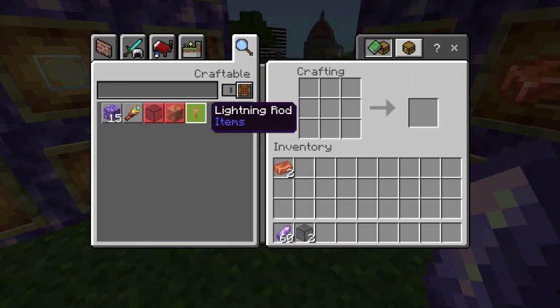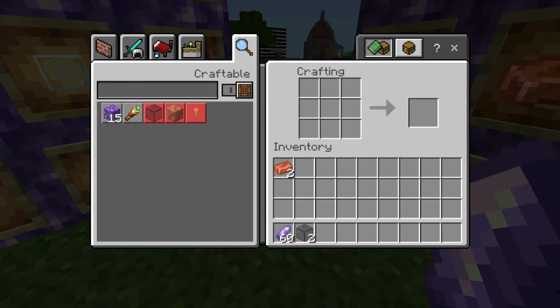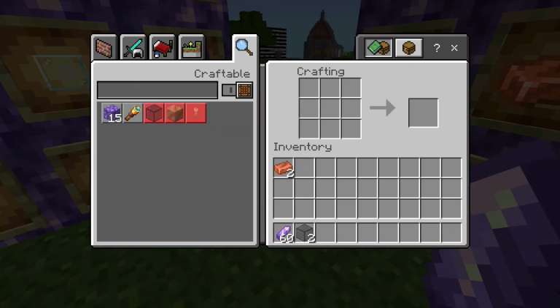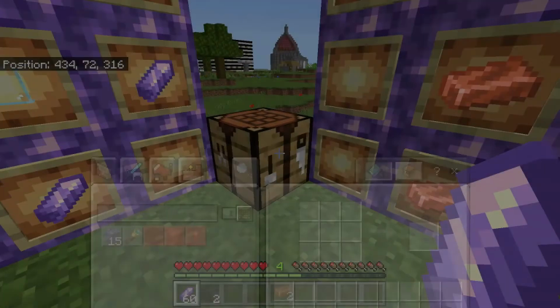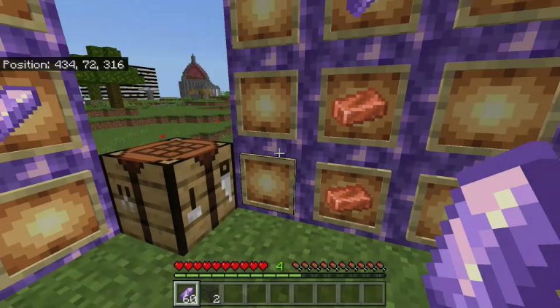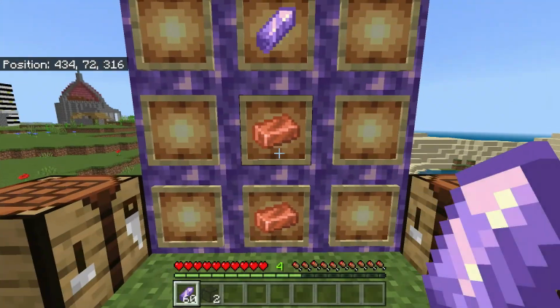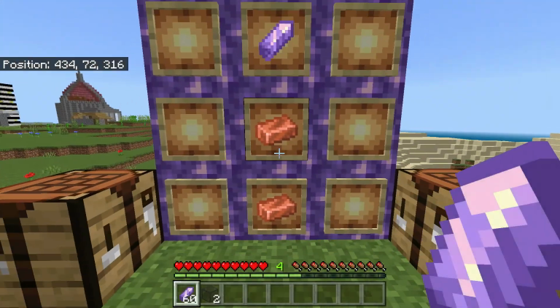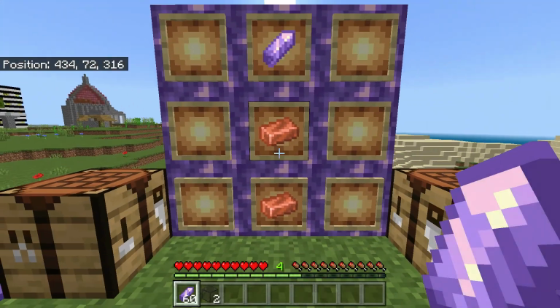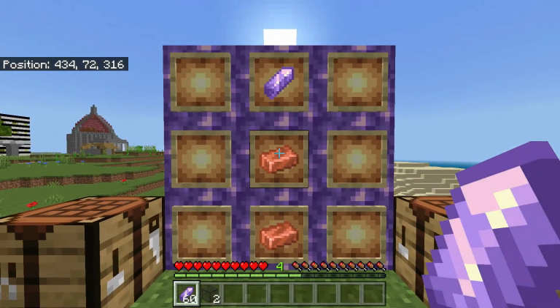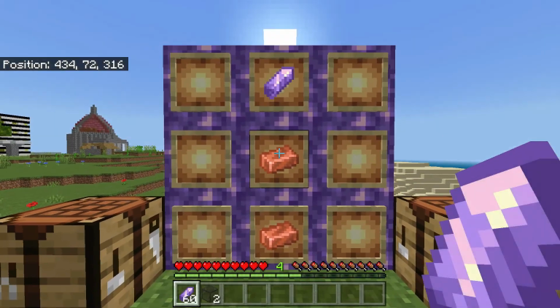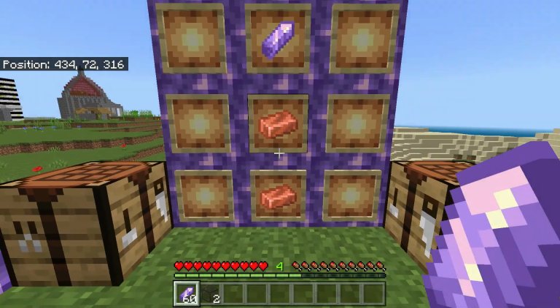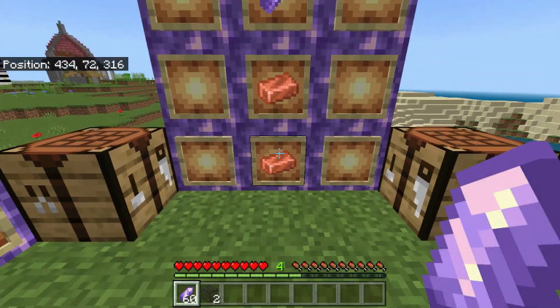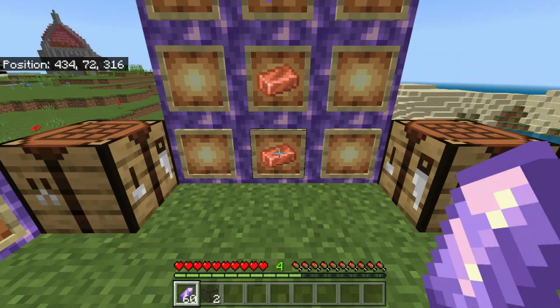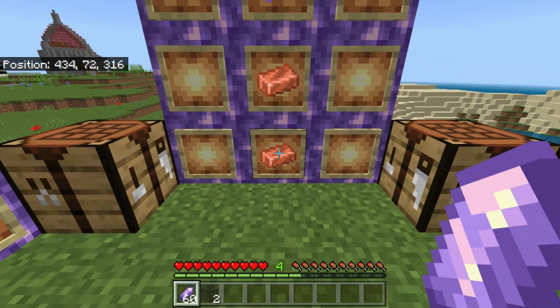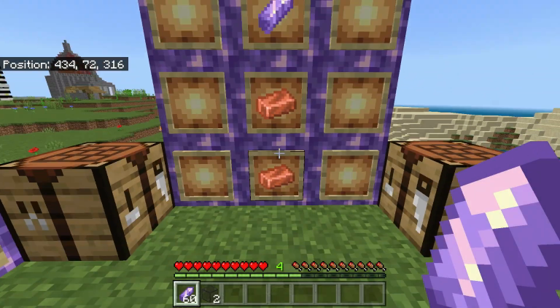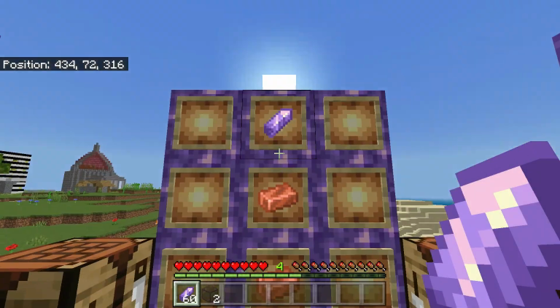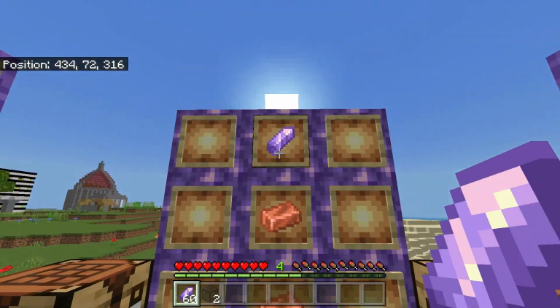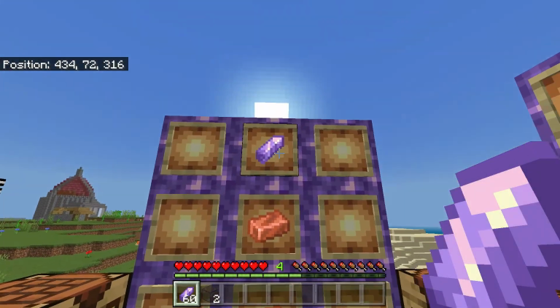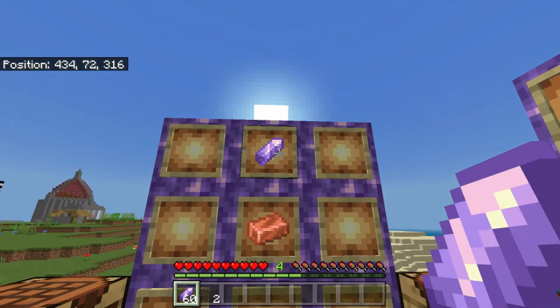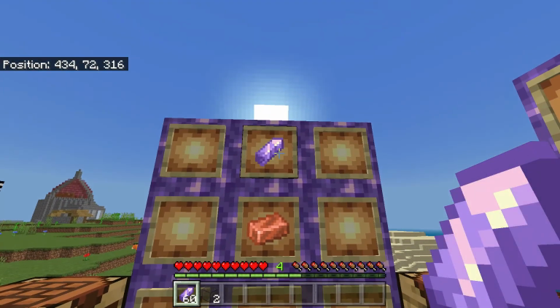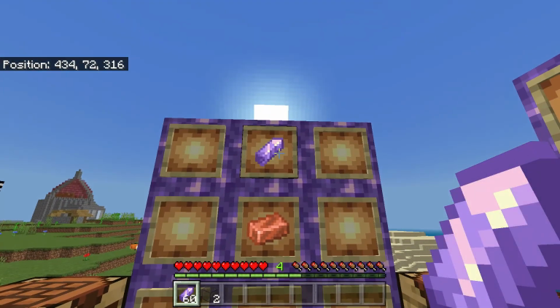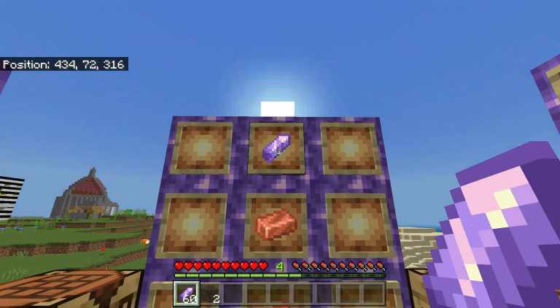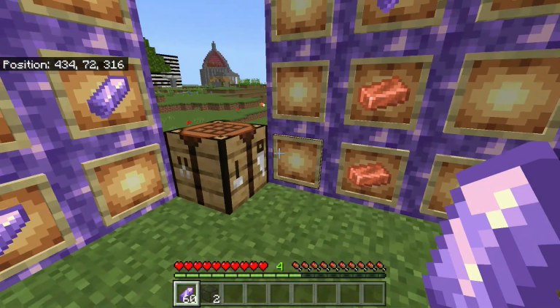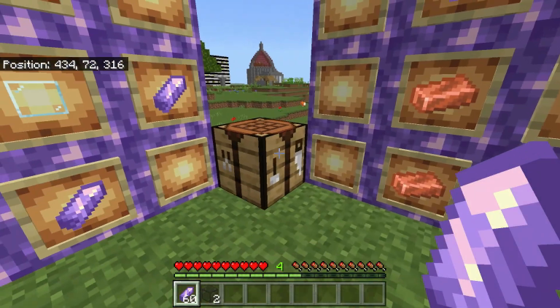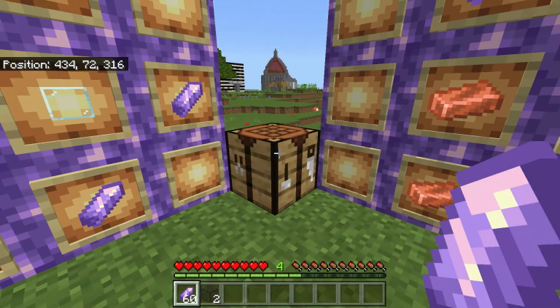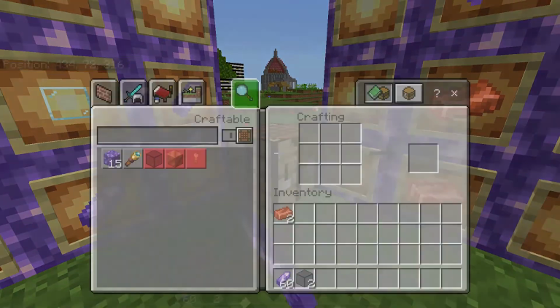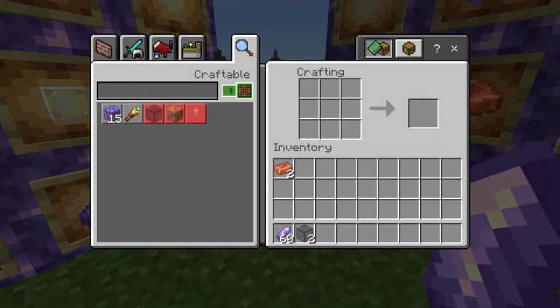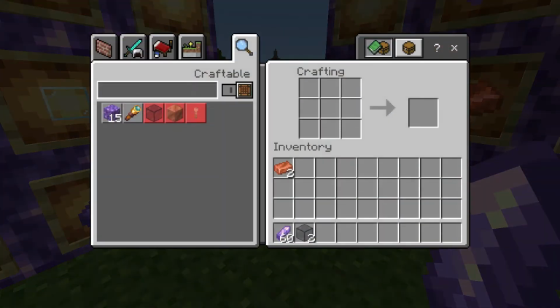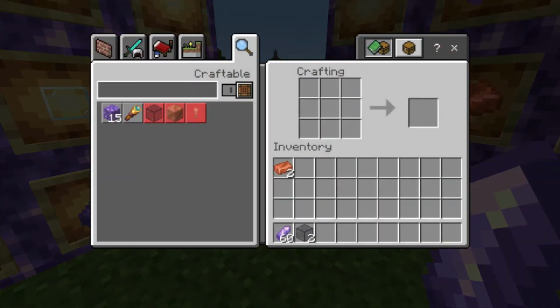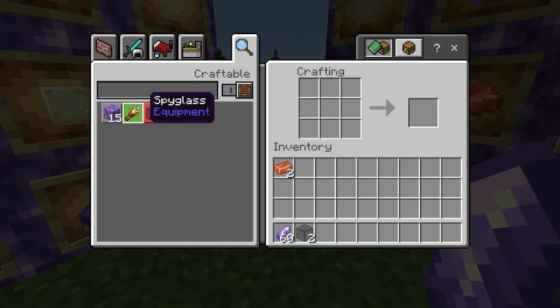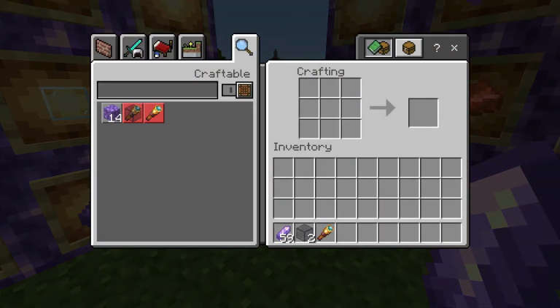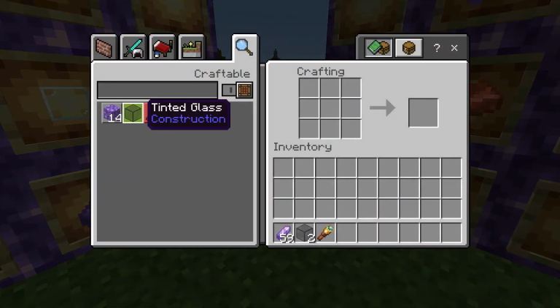Number two, two copper ingots and an amethyst shard crafted like this can create a spyglass.